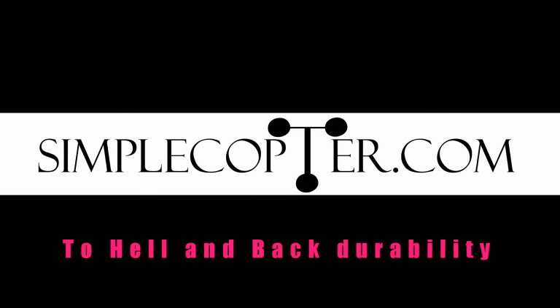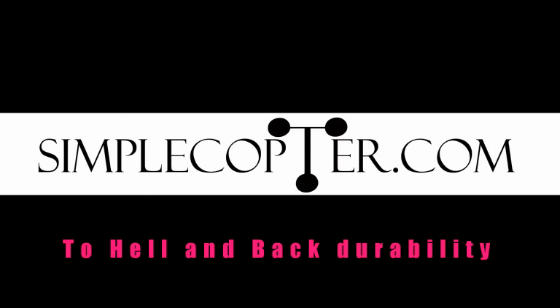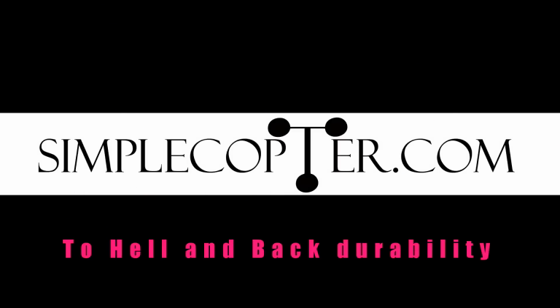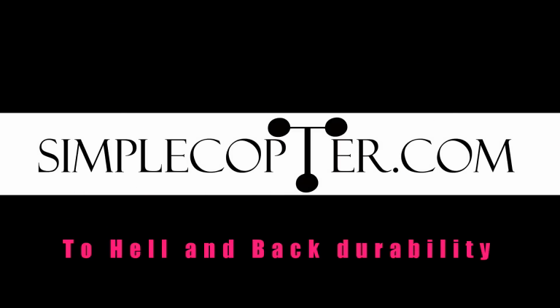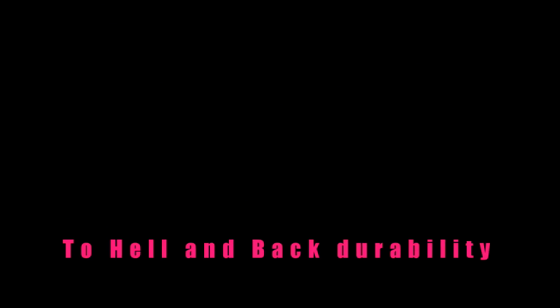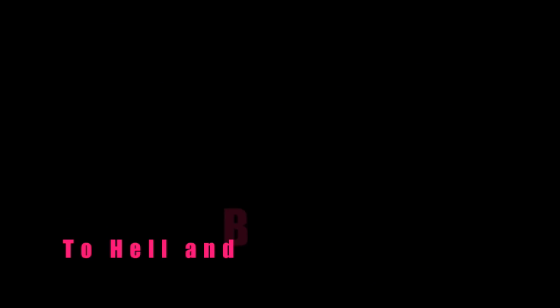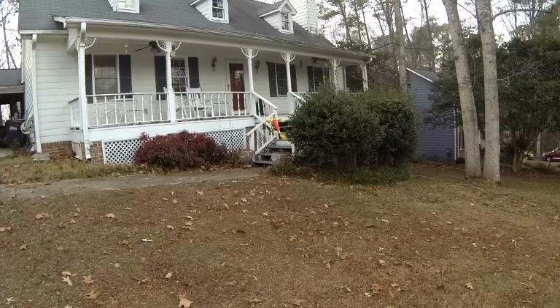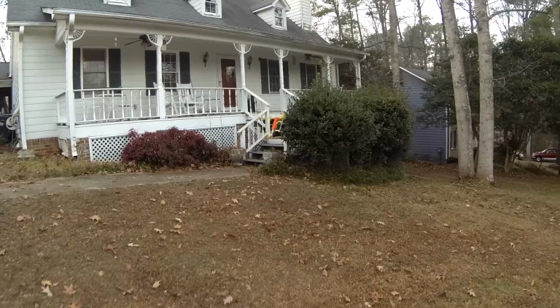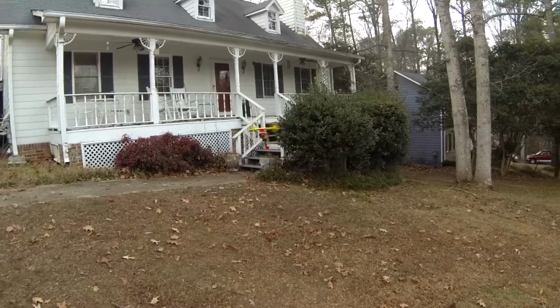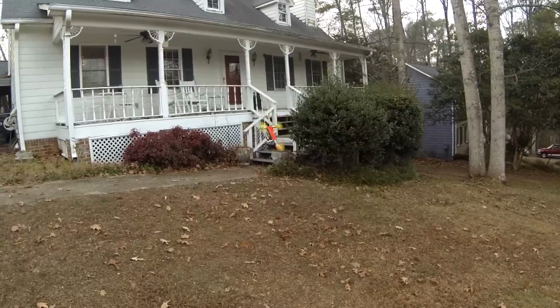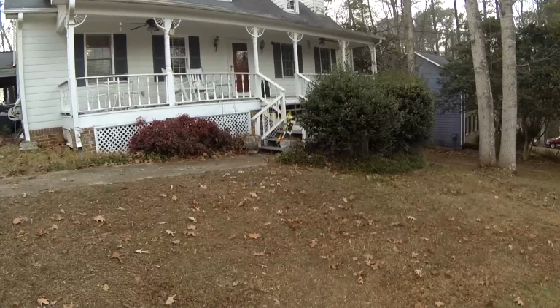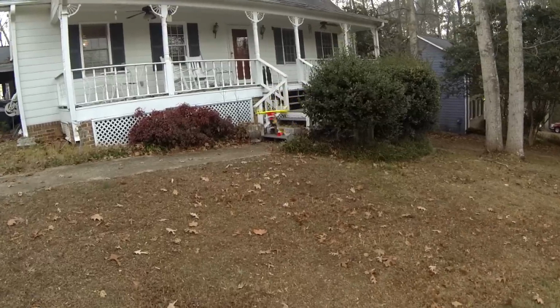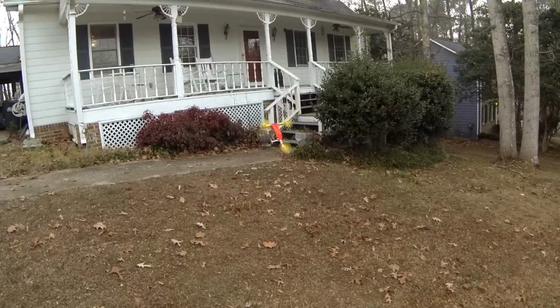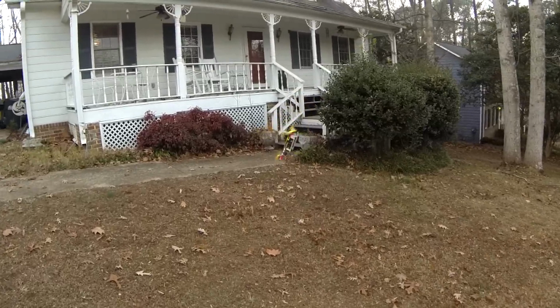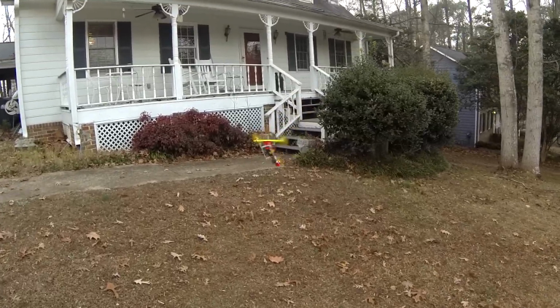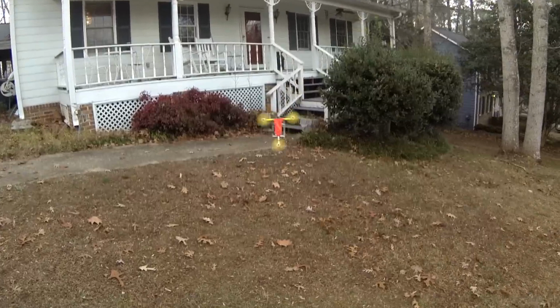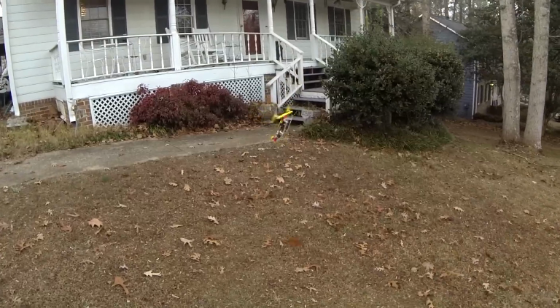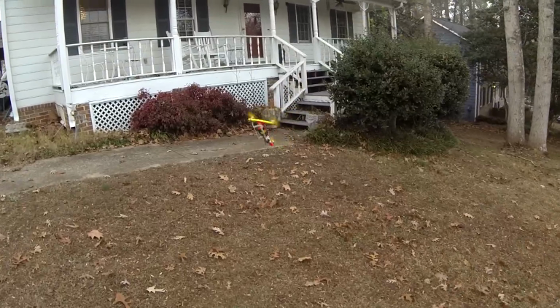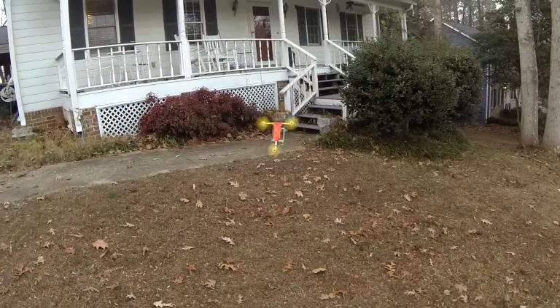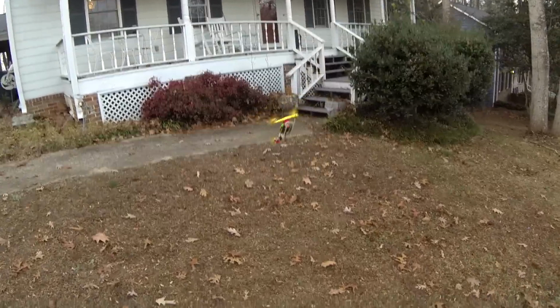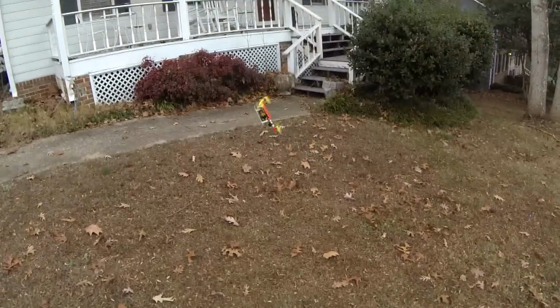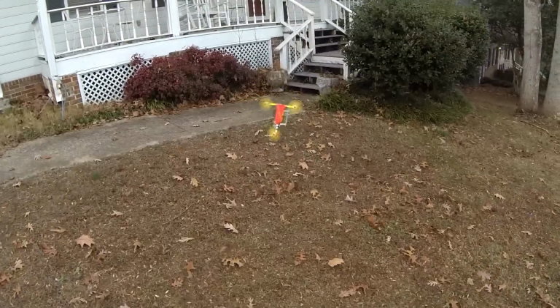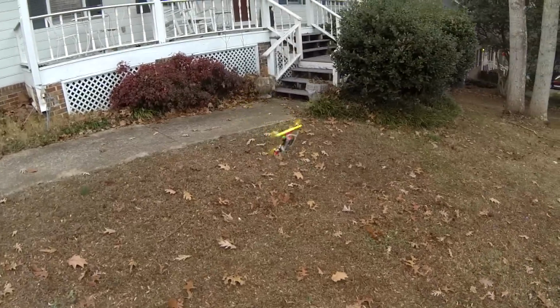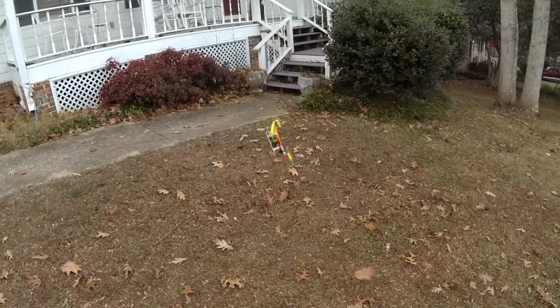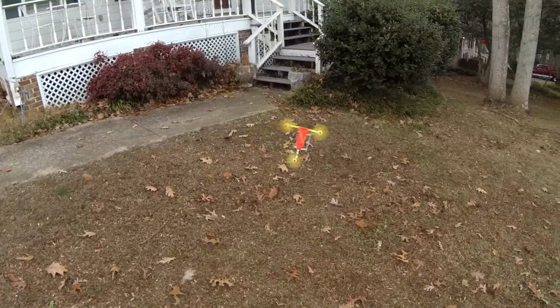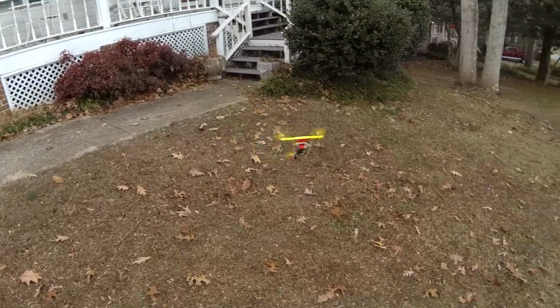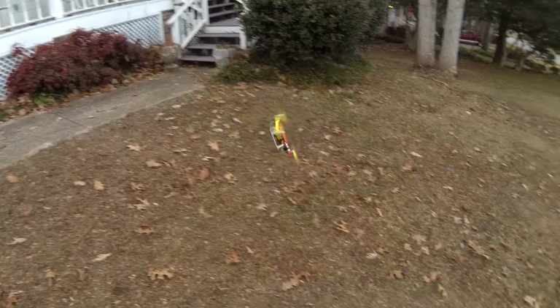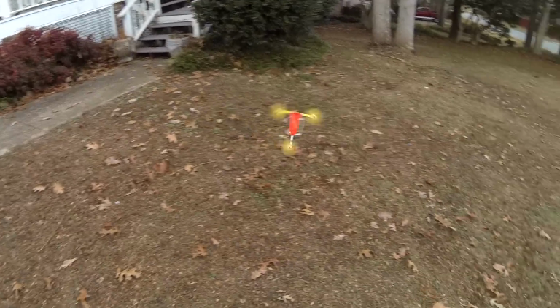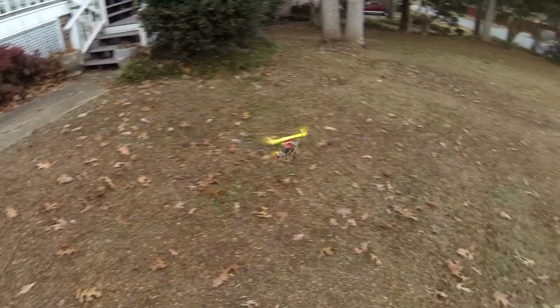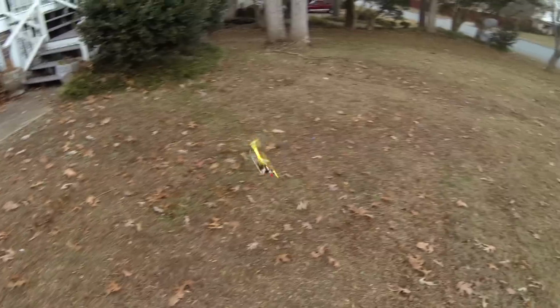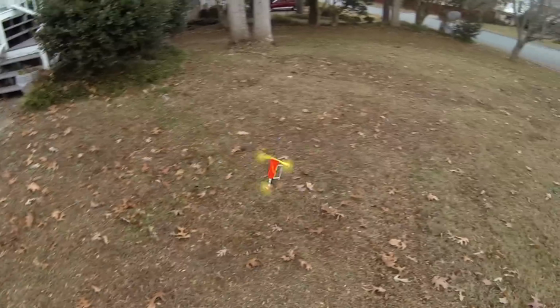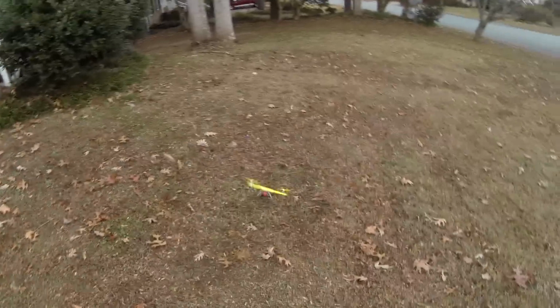That didn't work out. And this is how we land.